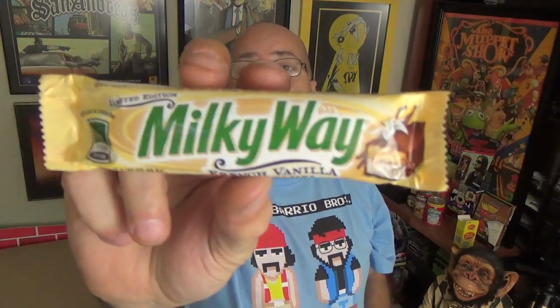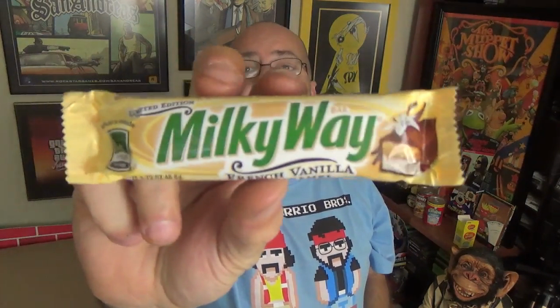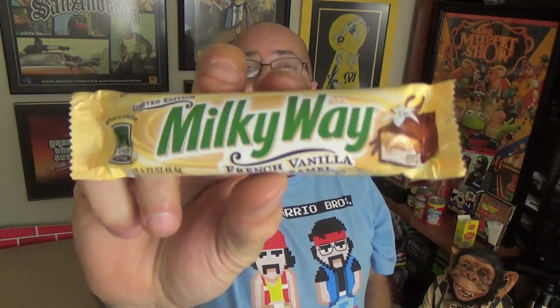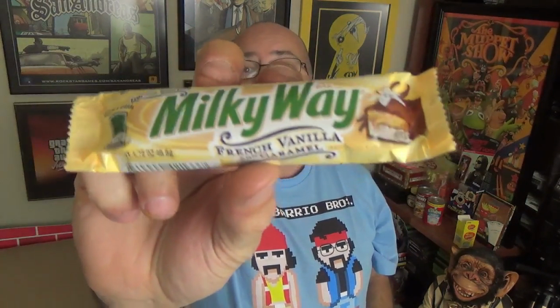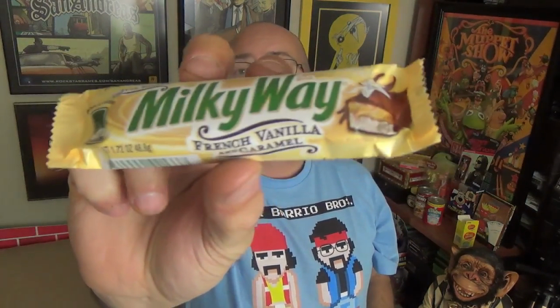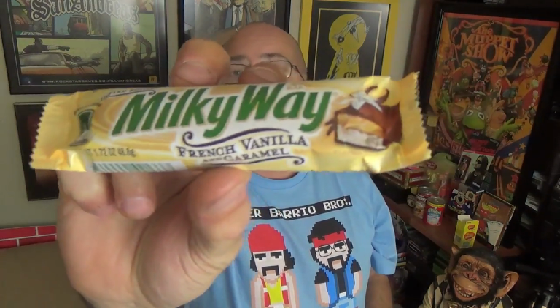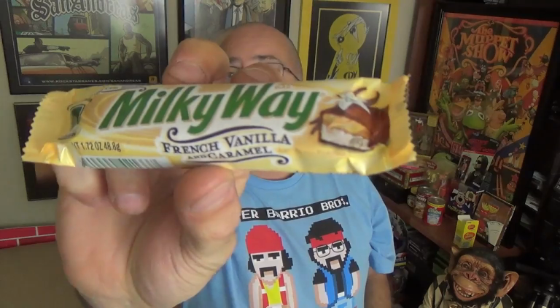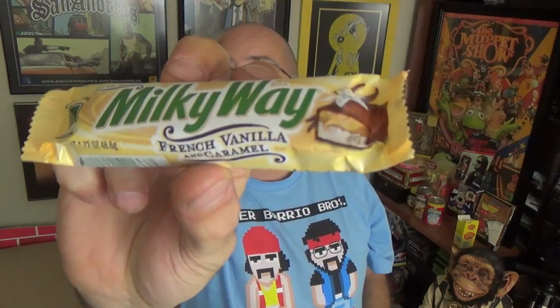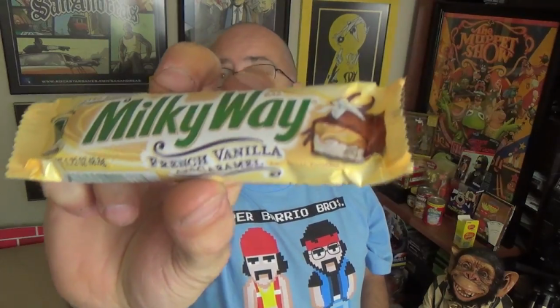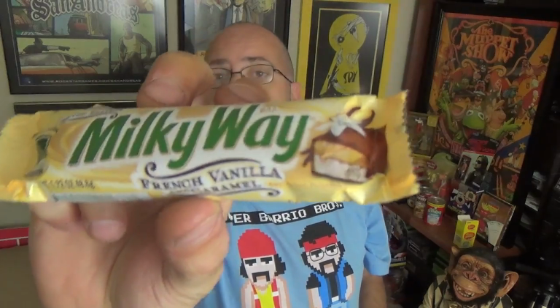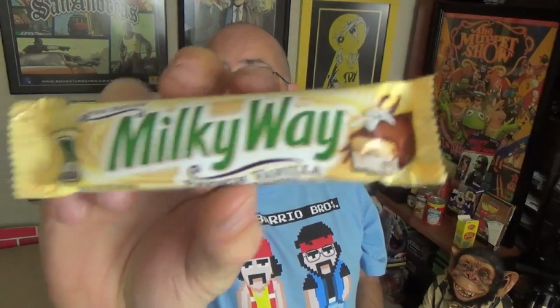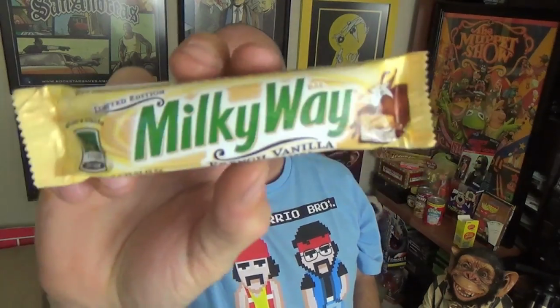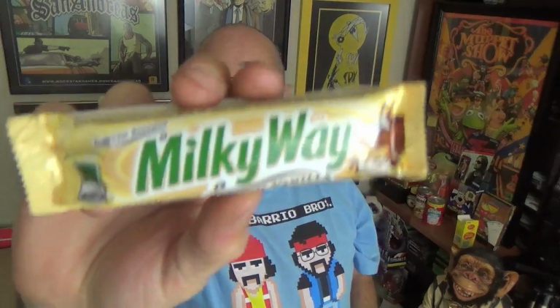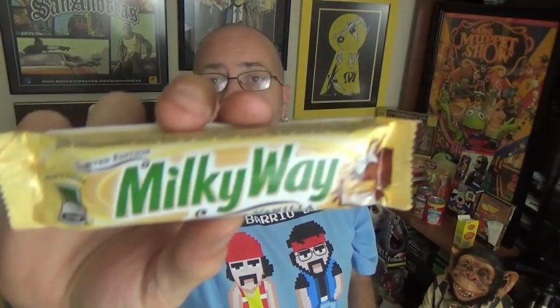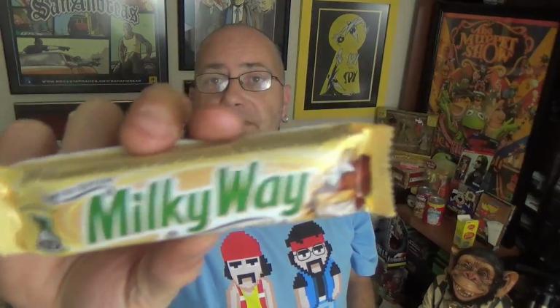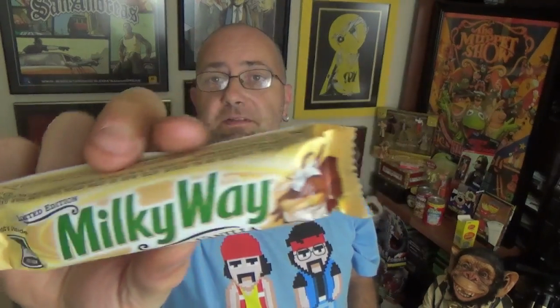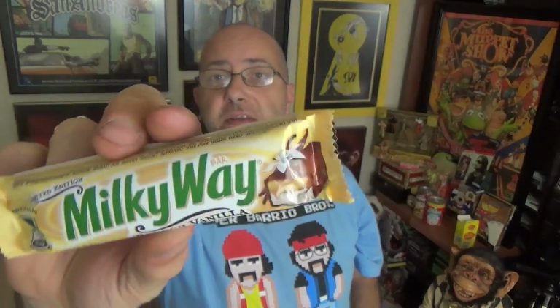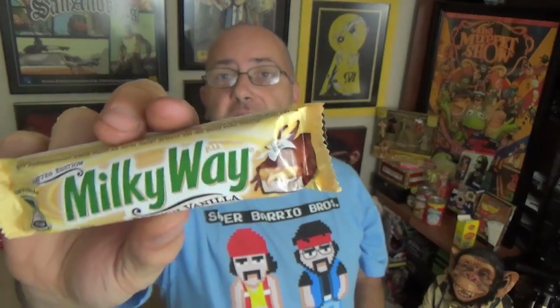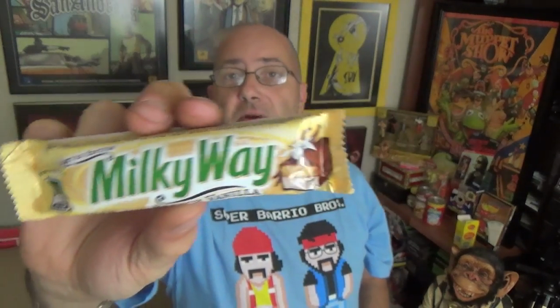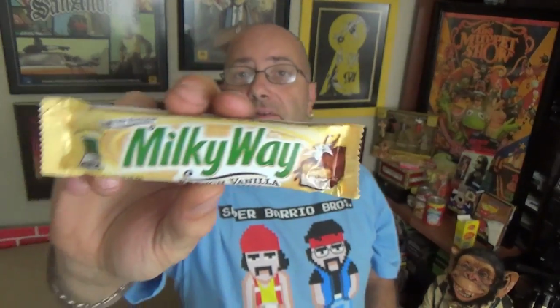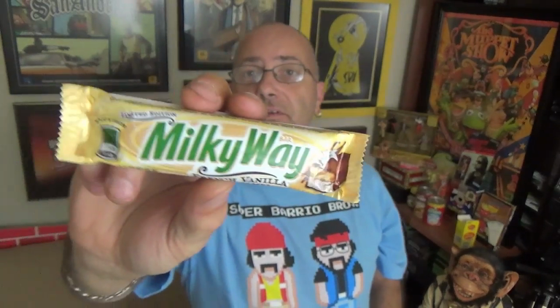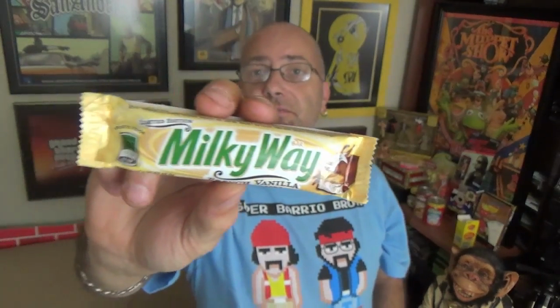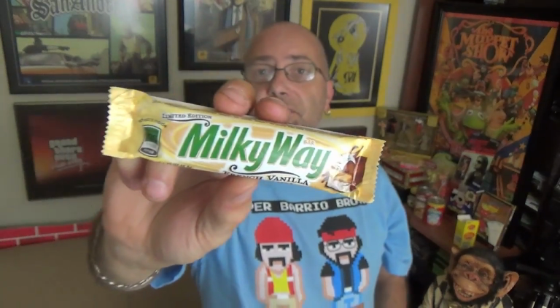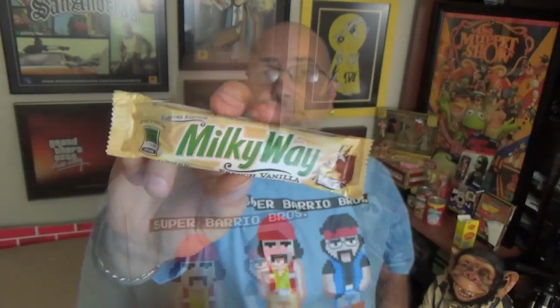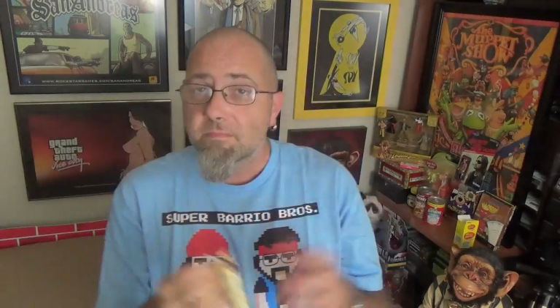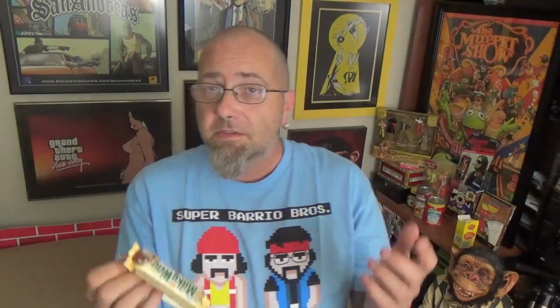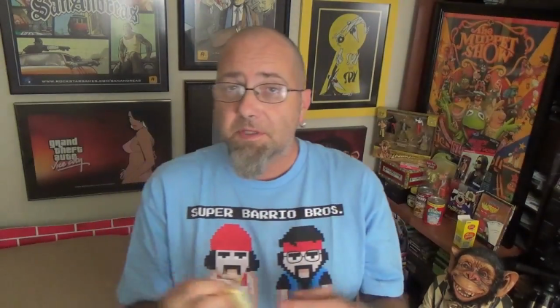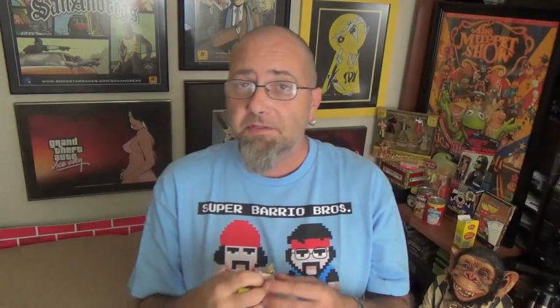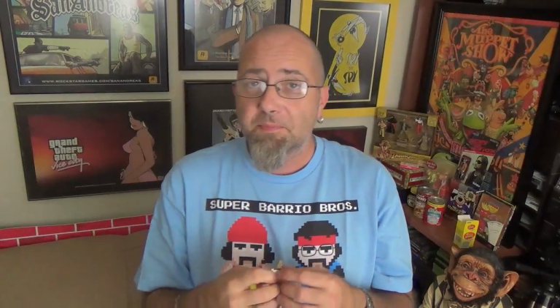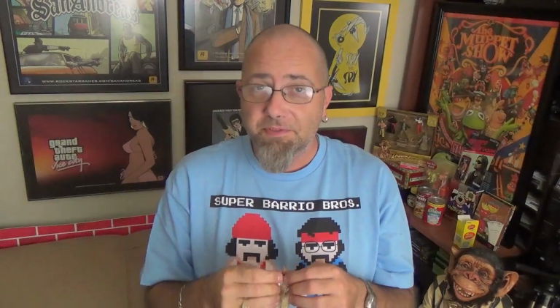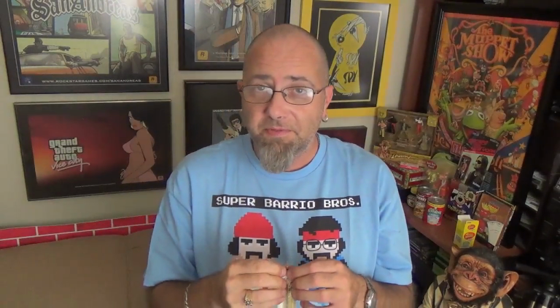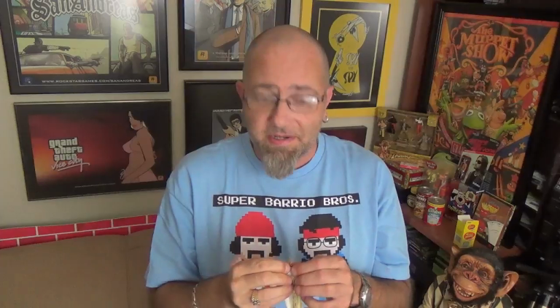And there it is. If you're looking for this in stores, this is the candy bar that you're looking for. Let's bust this open and see what we've got.